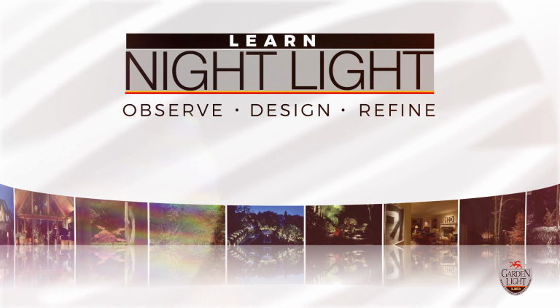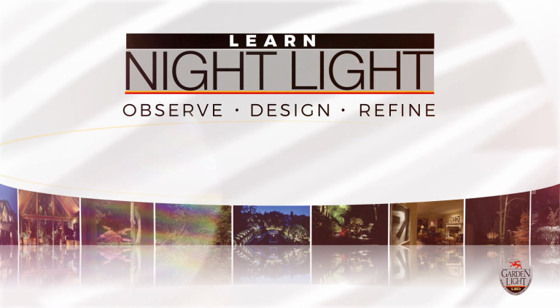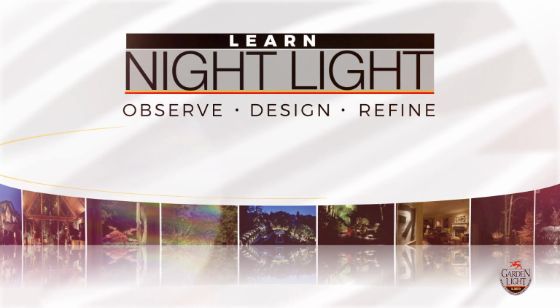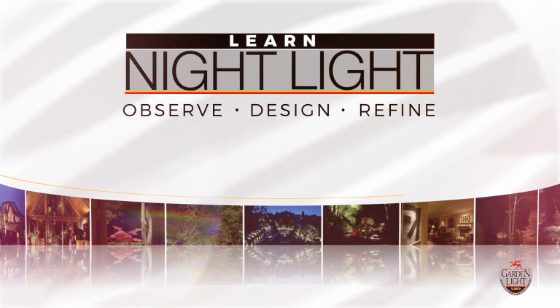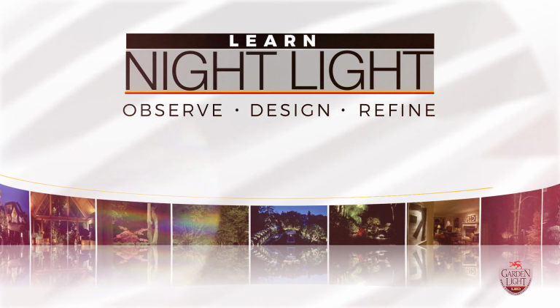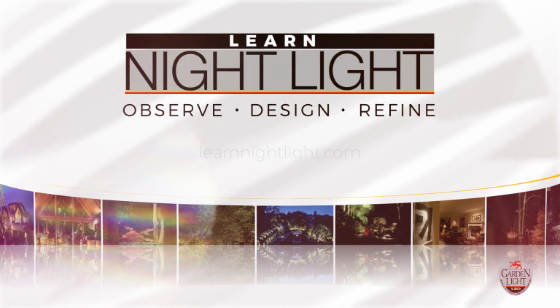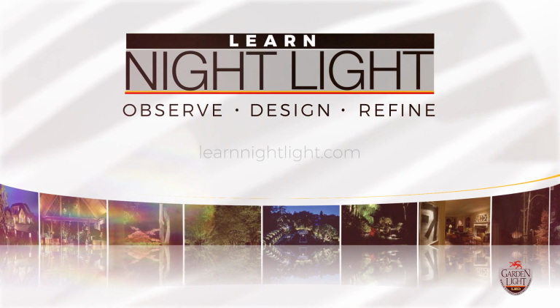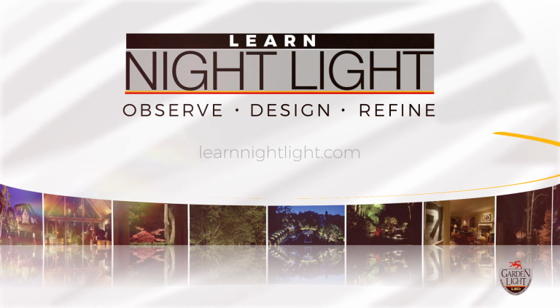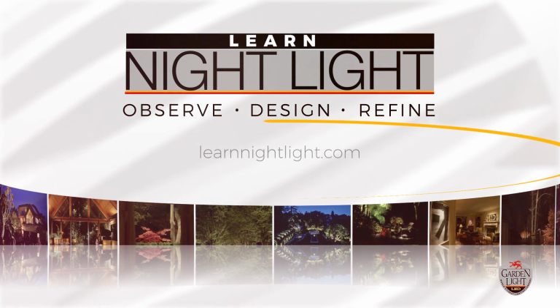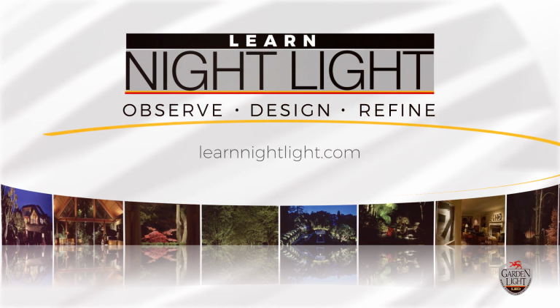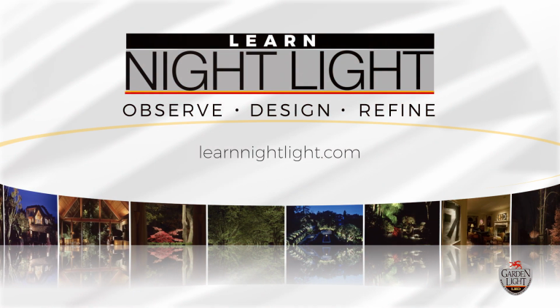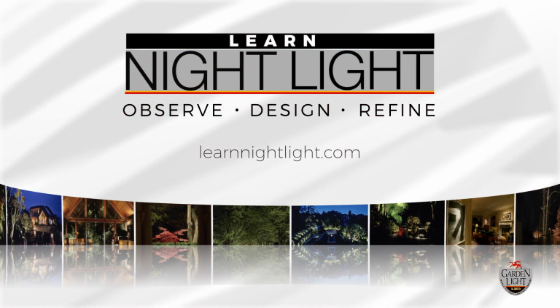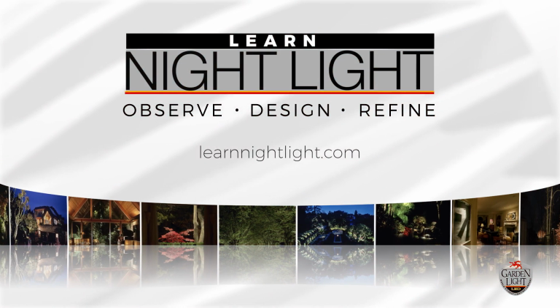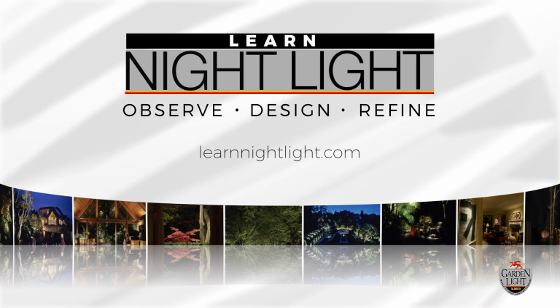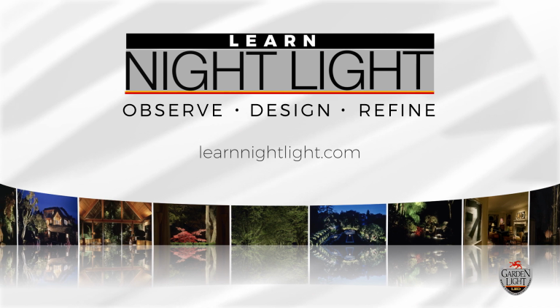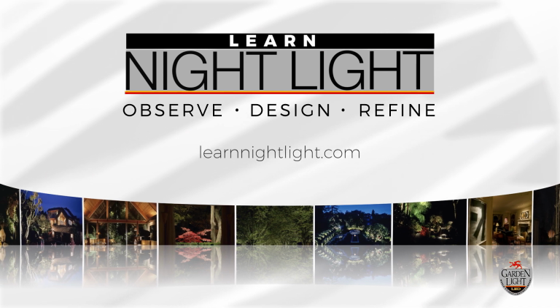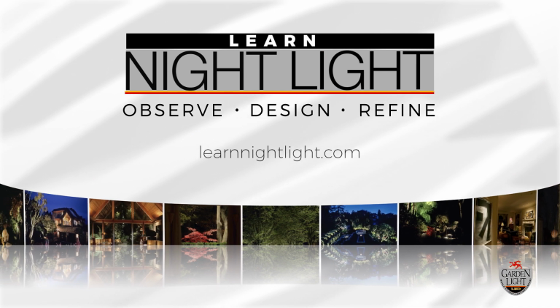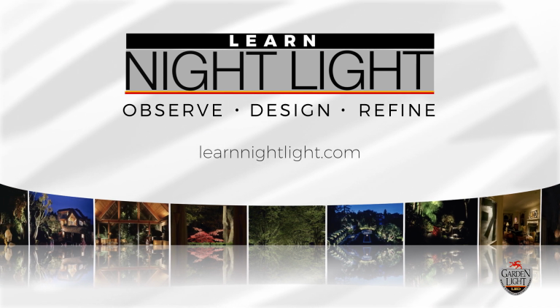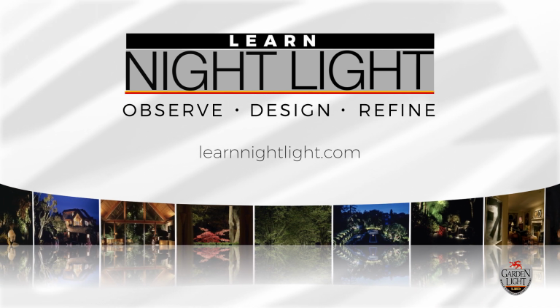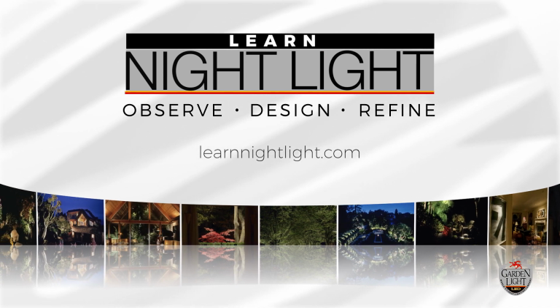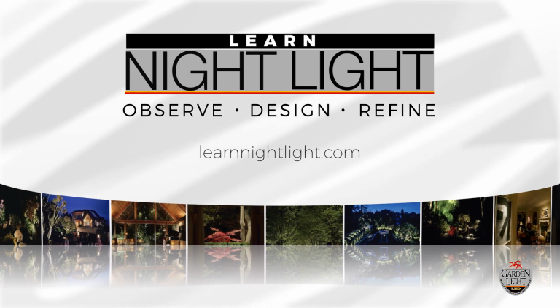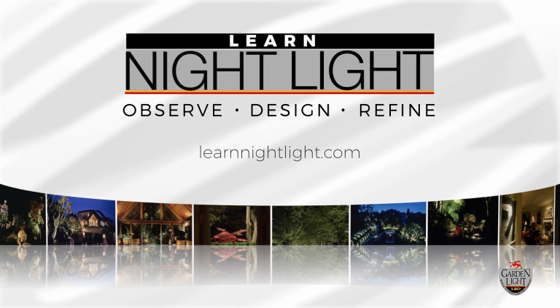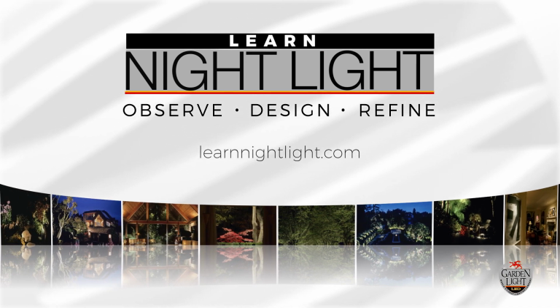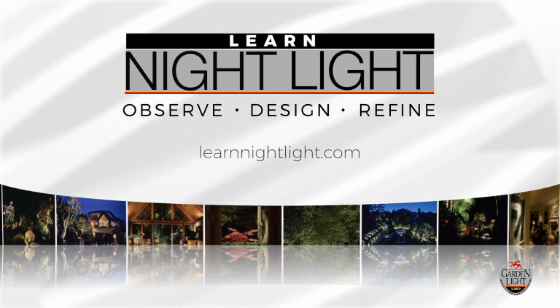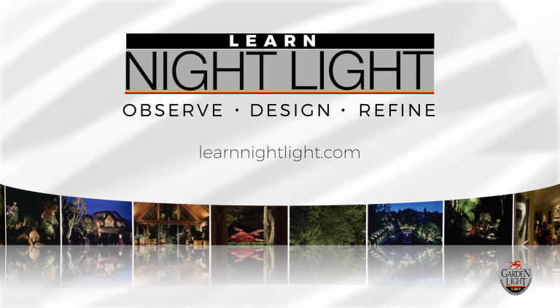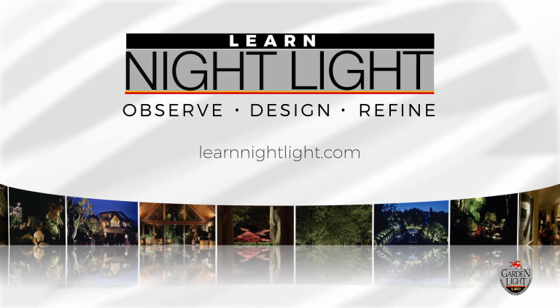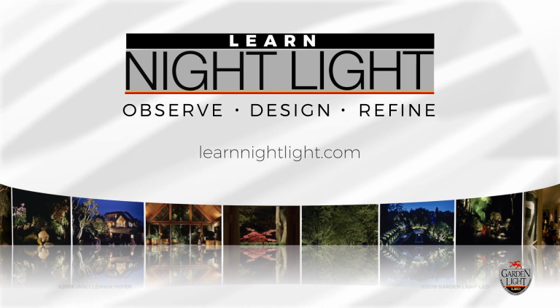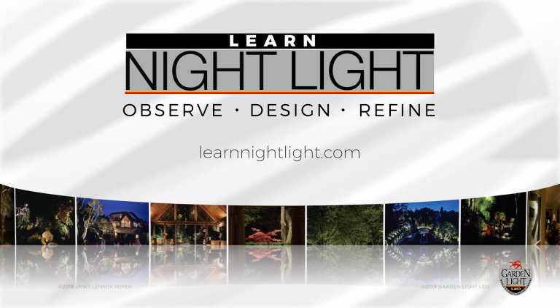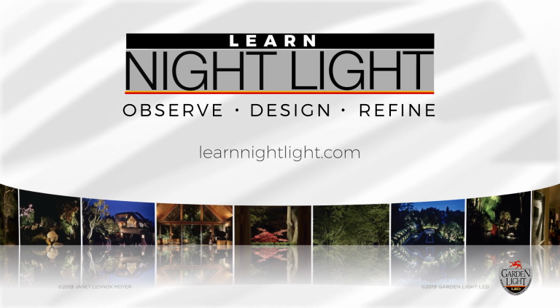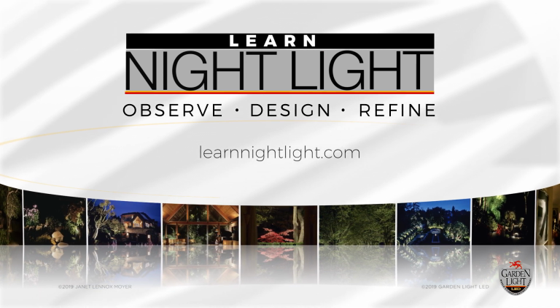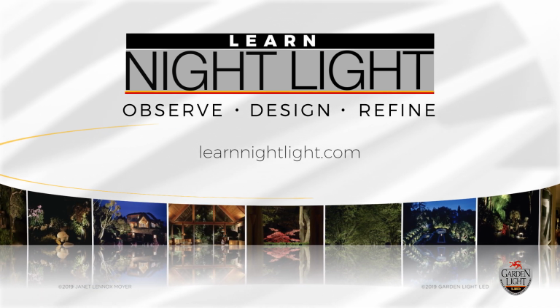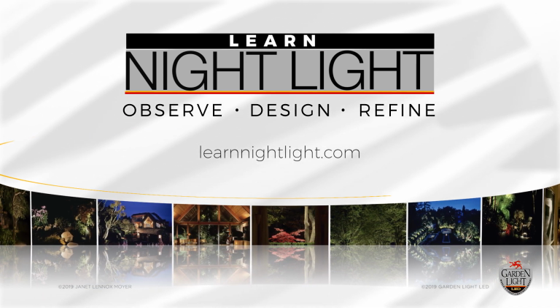Hi, I'm Janet Lennox-Moyer. I'm a lighting designer specializing in landscape lighting for 43 years.